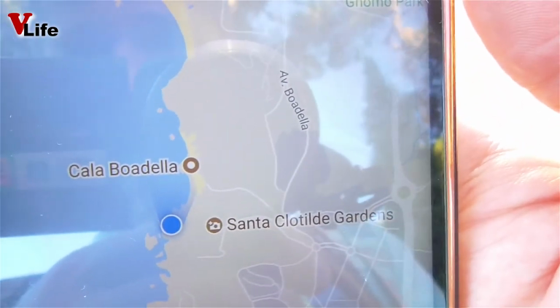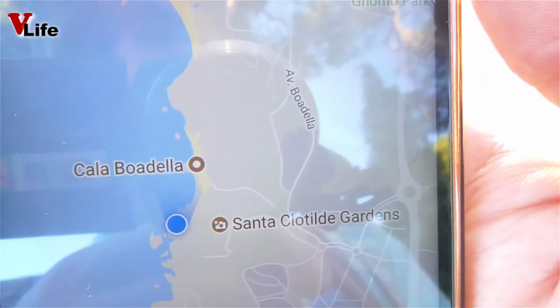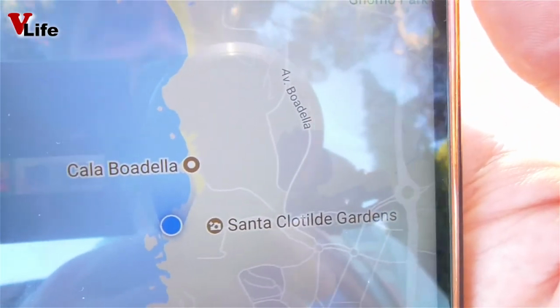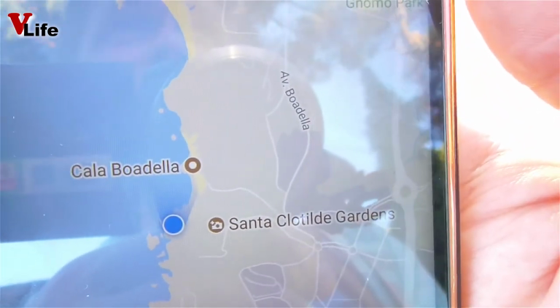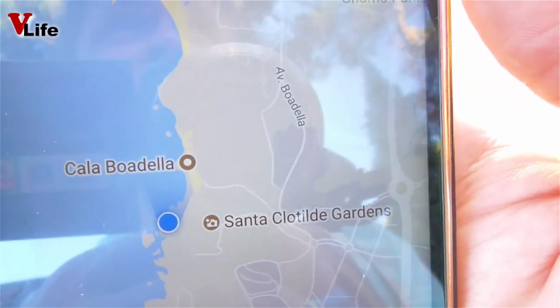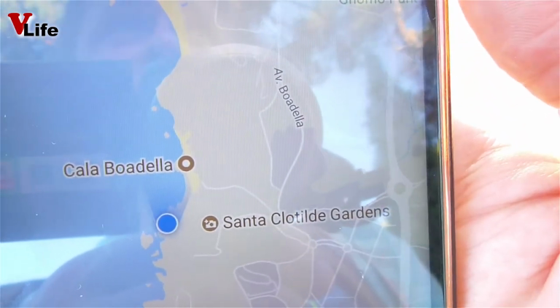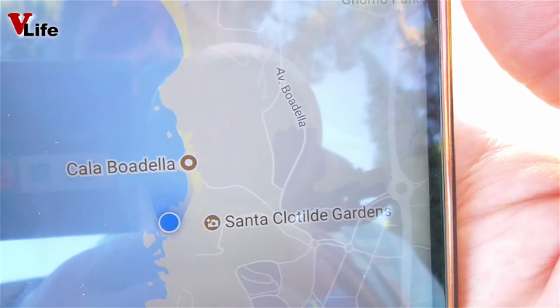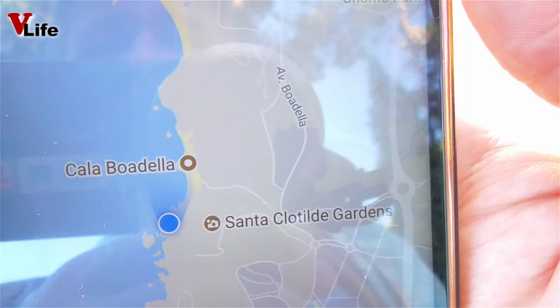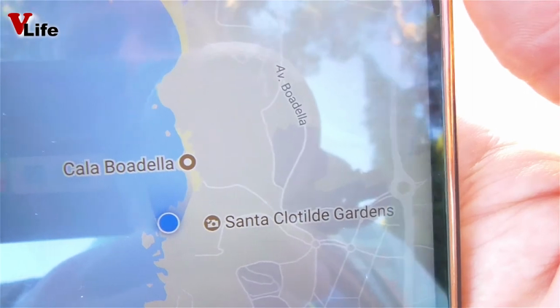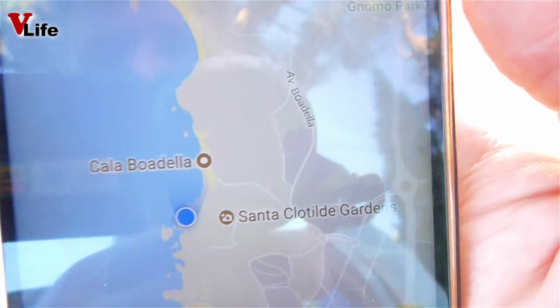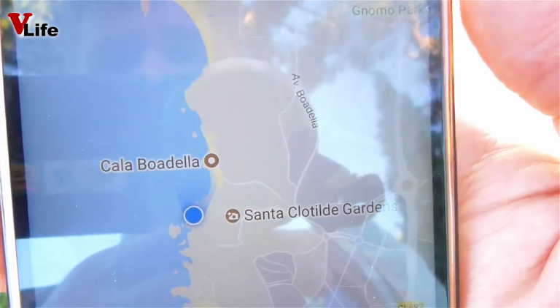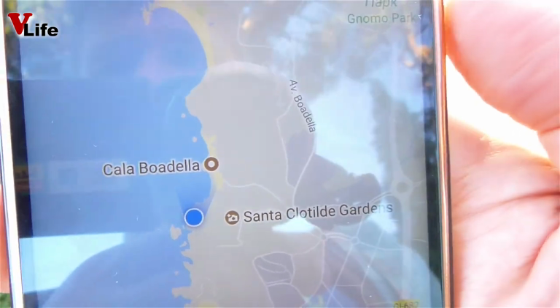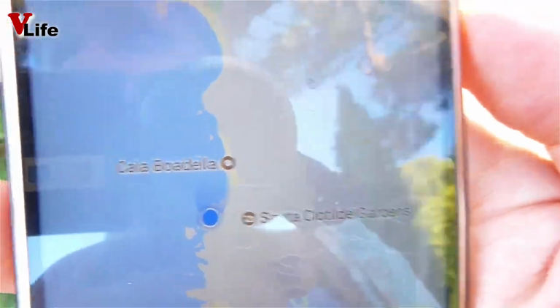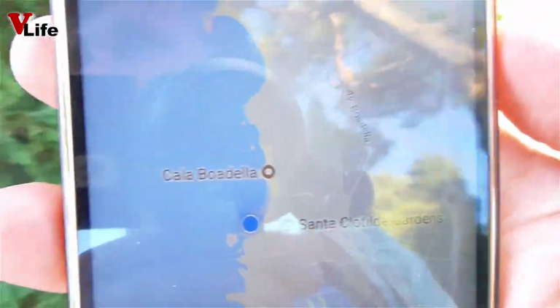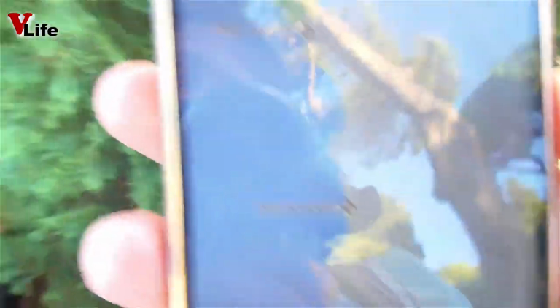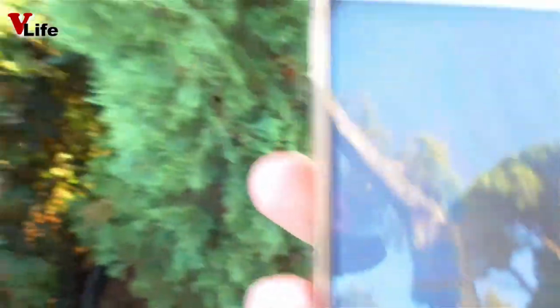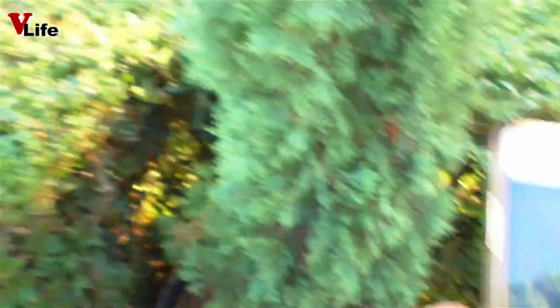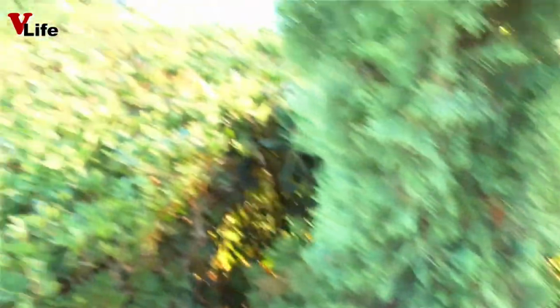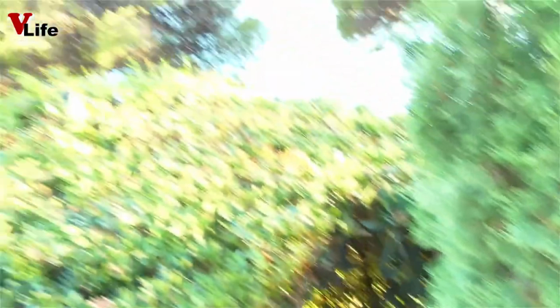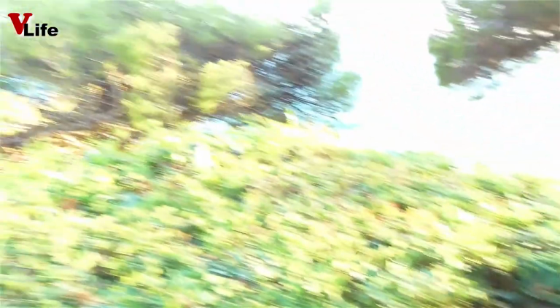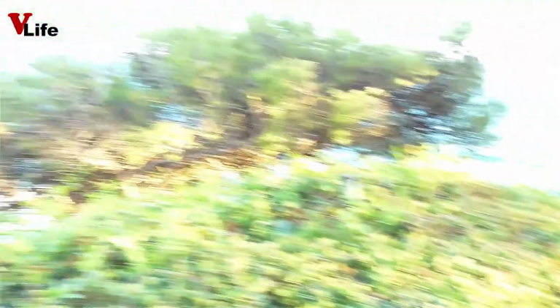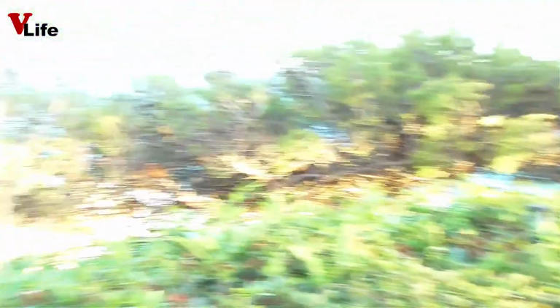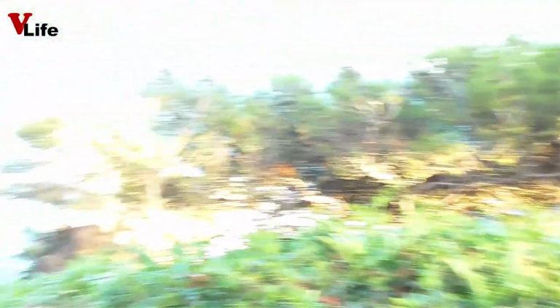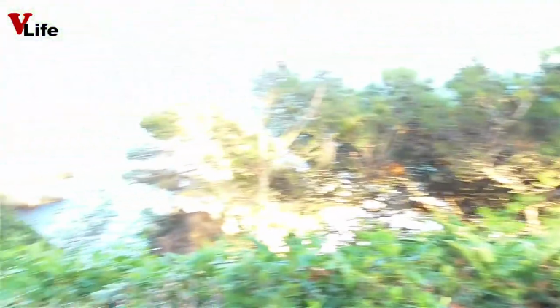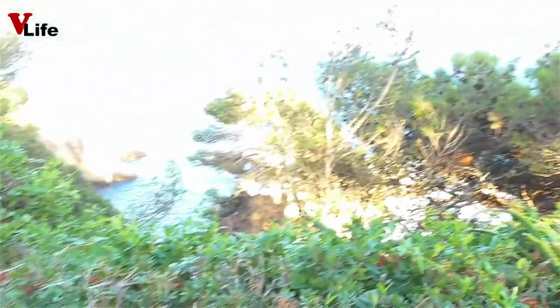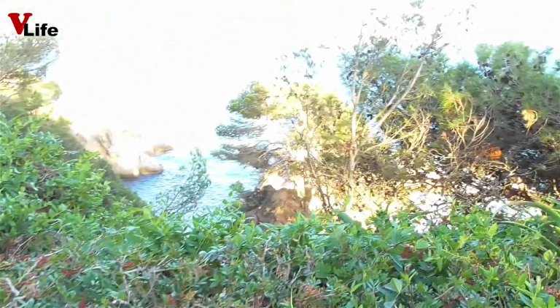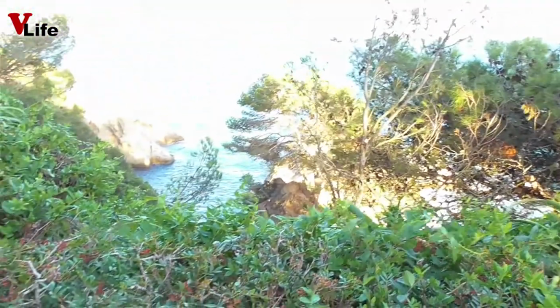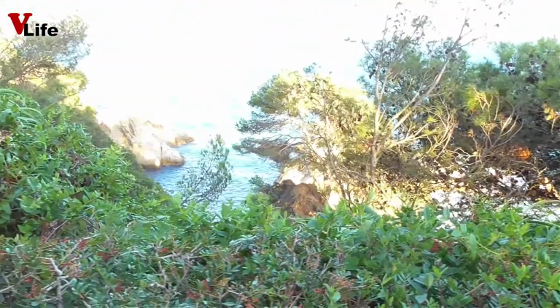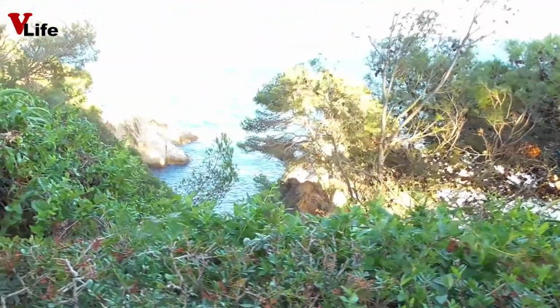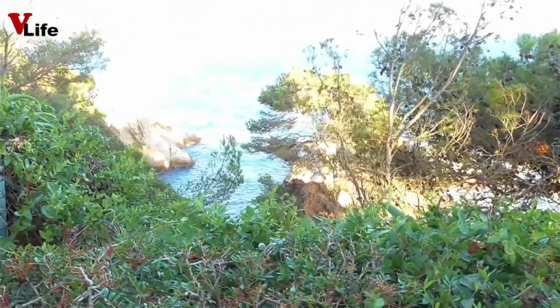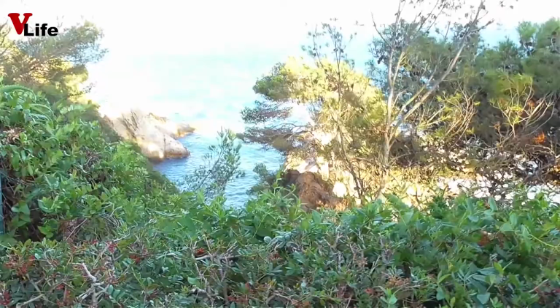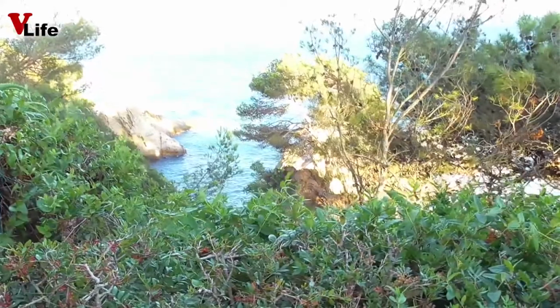Хотели искупаться, но видно из-за того, что ветер очень большой, у нас не получится.